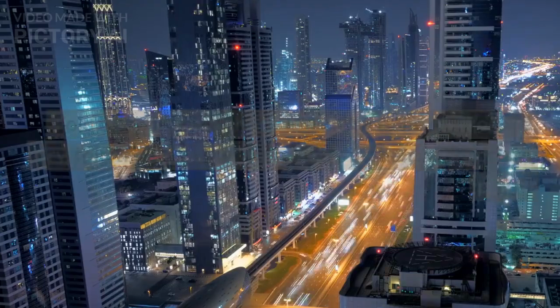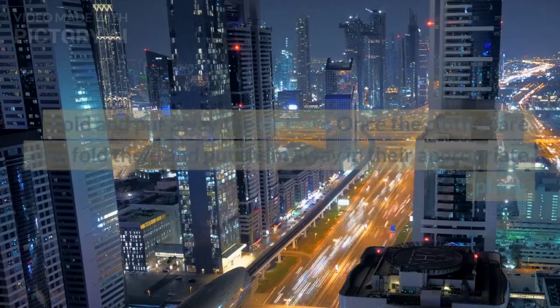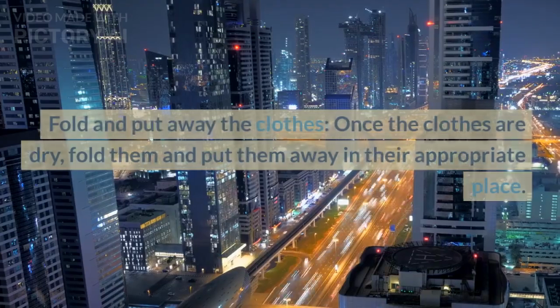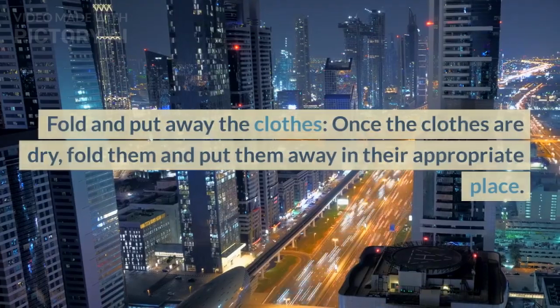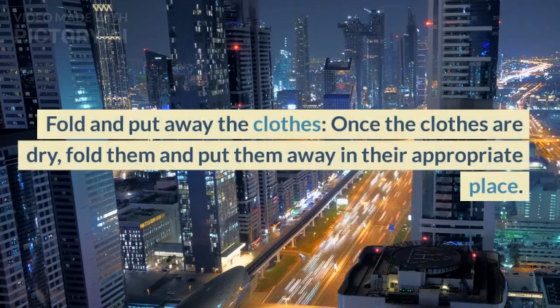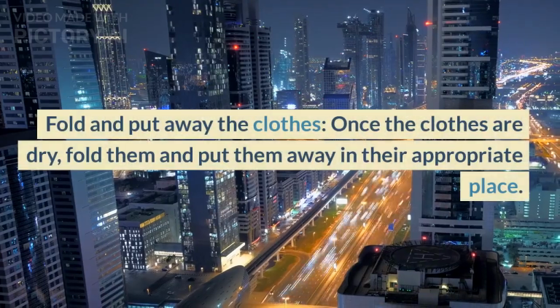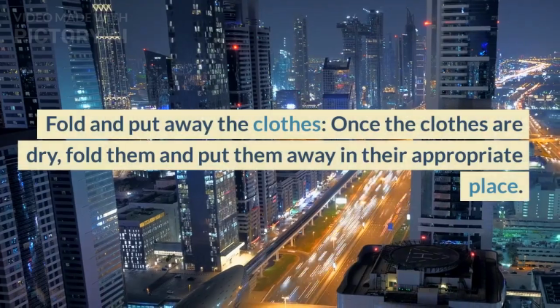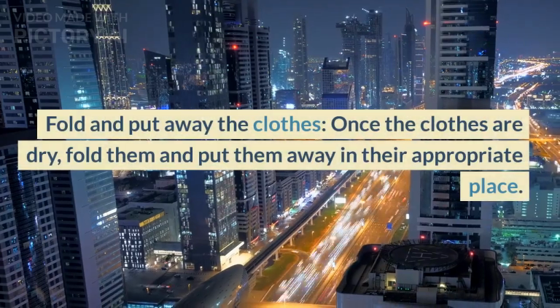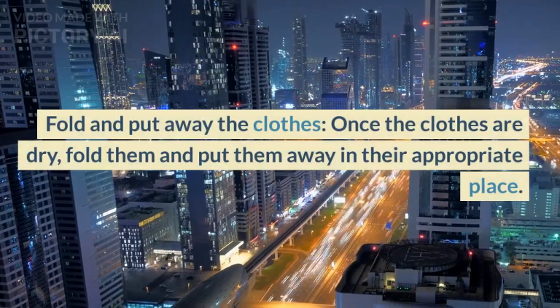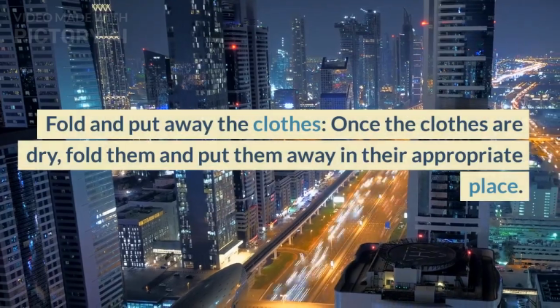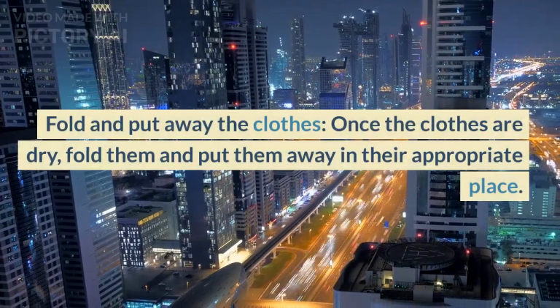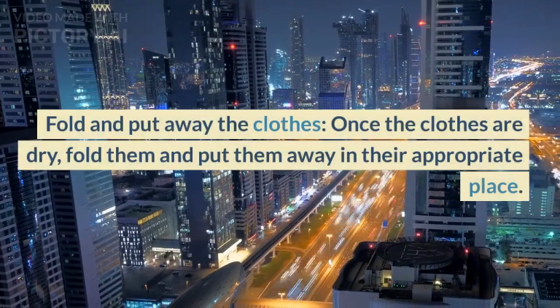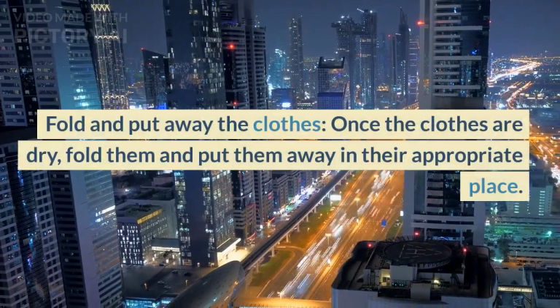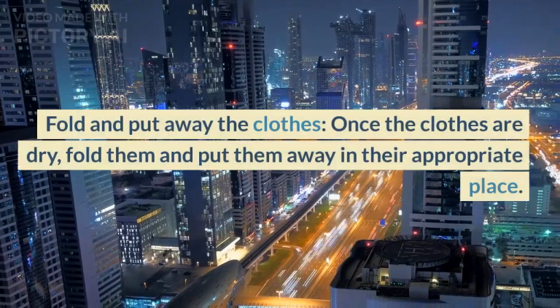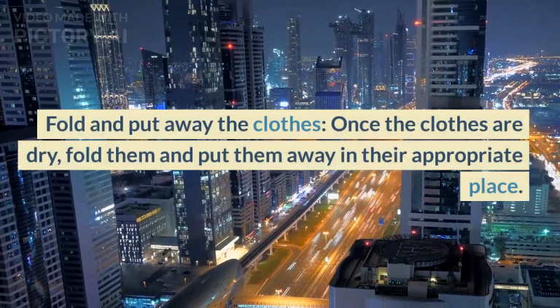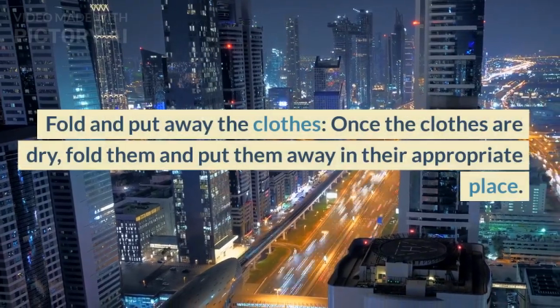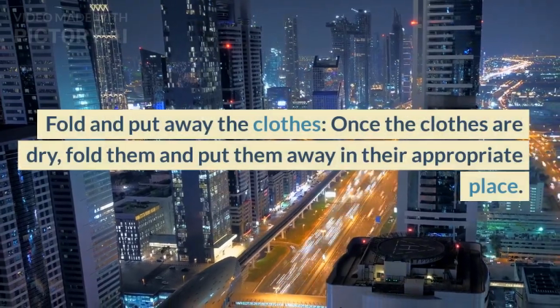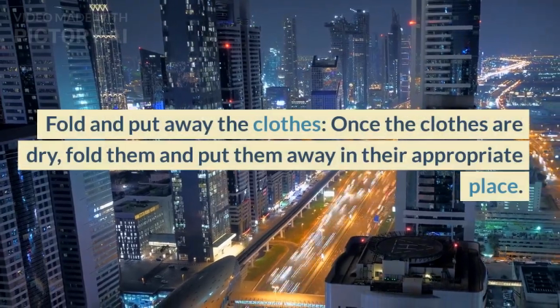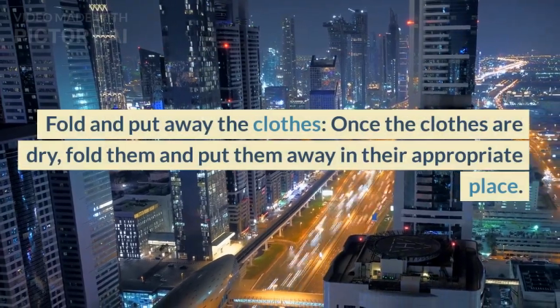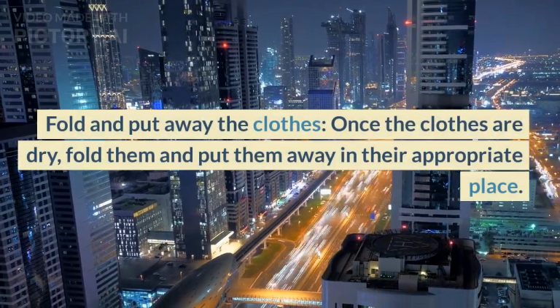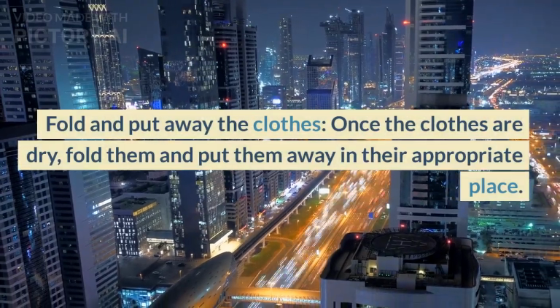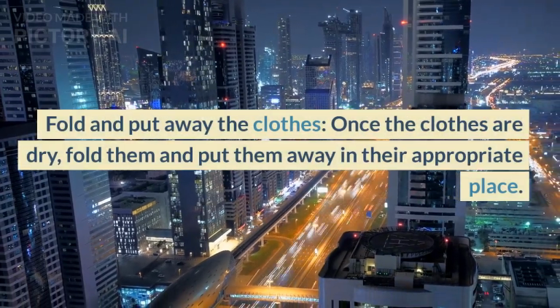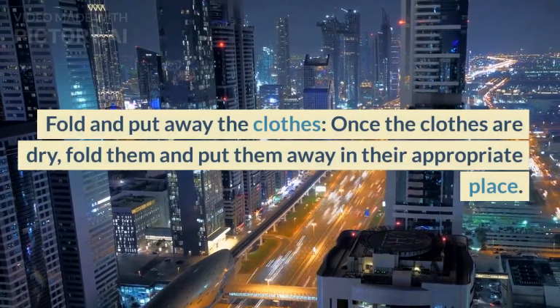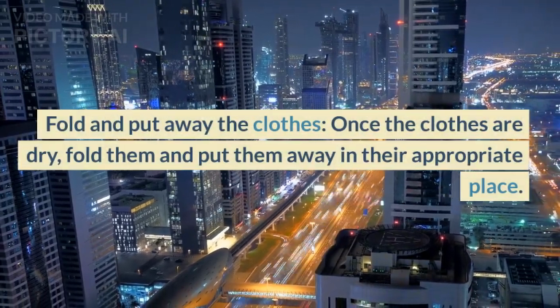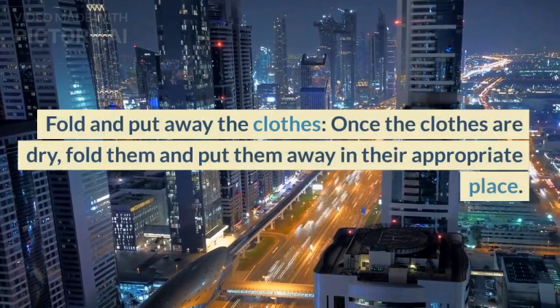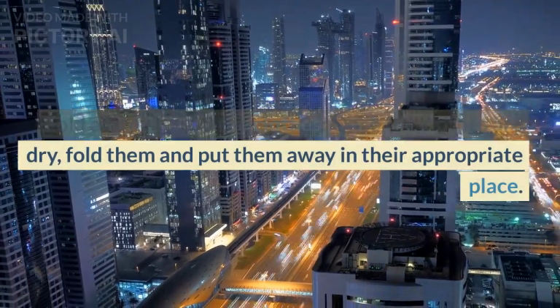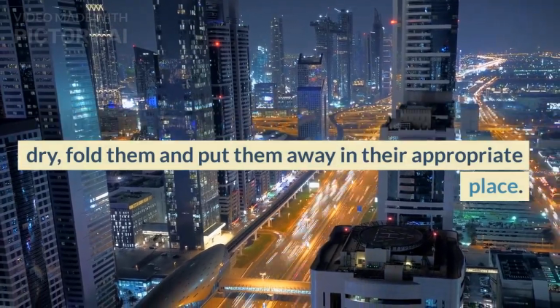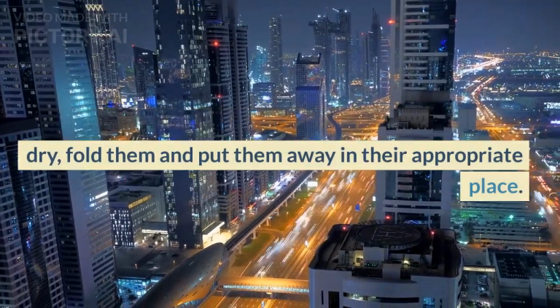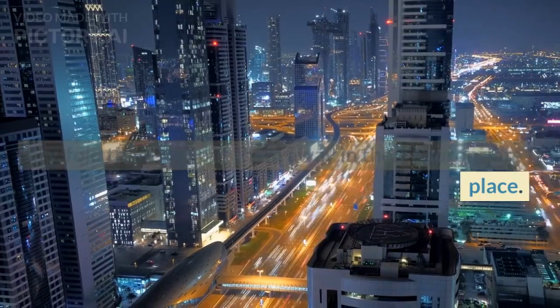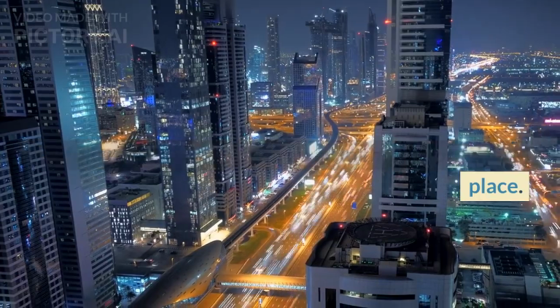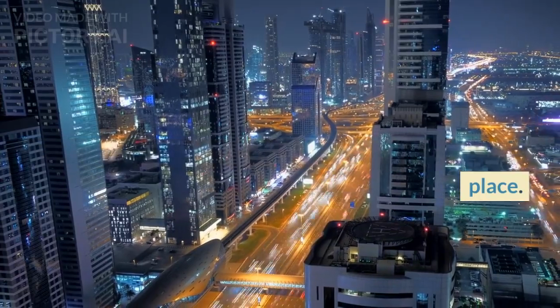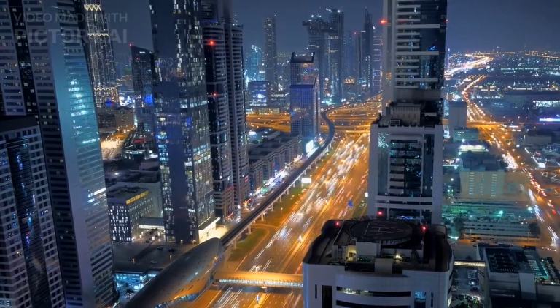Once the clothes are dry, fold them and put them away in their appropriate place.